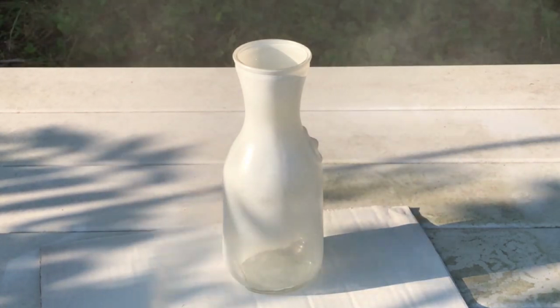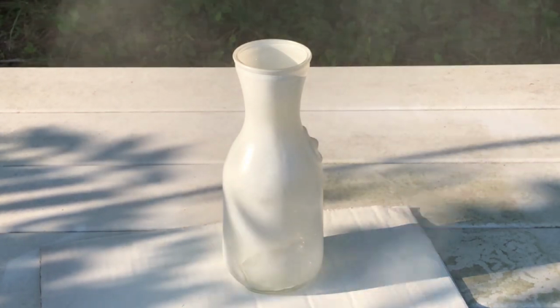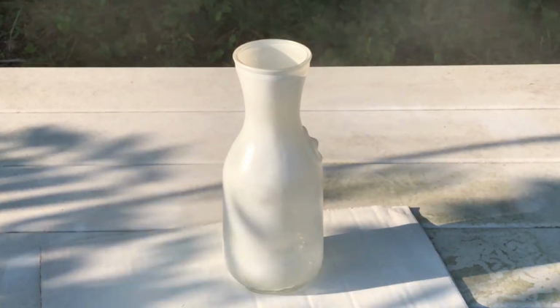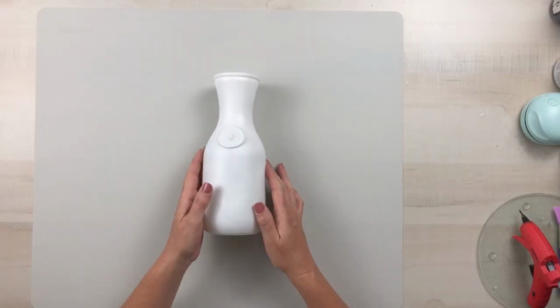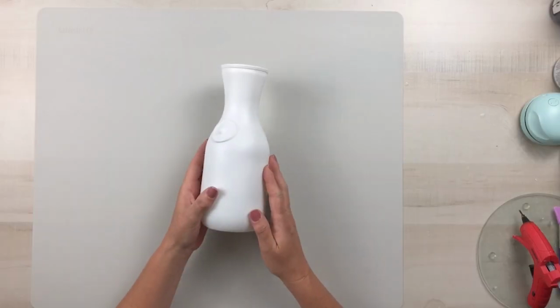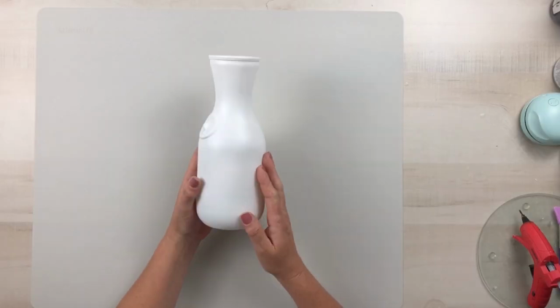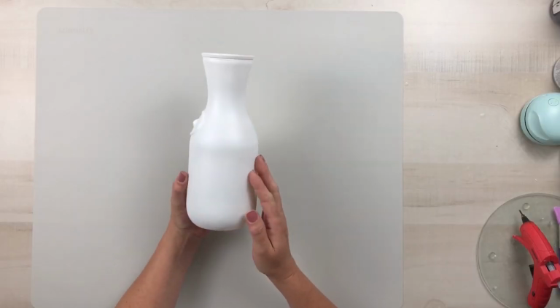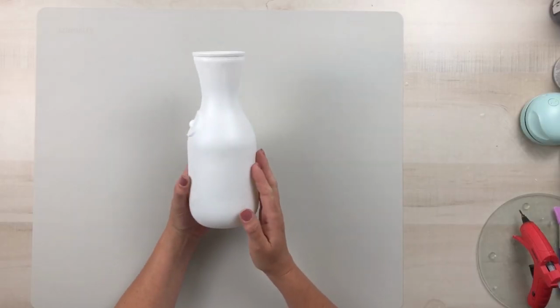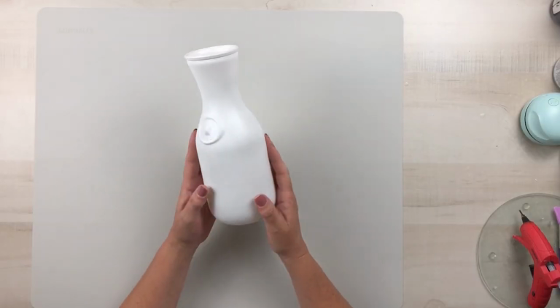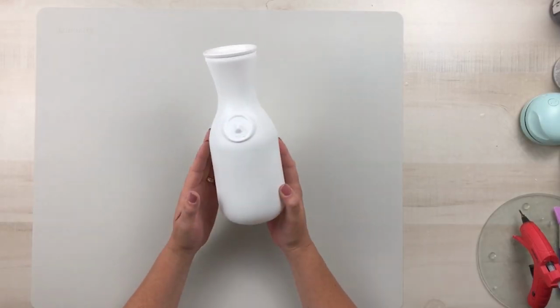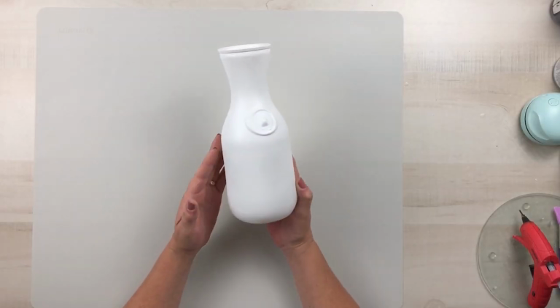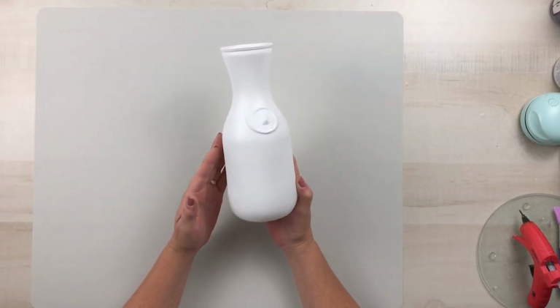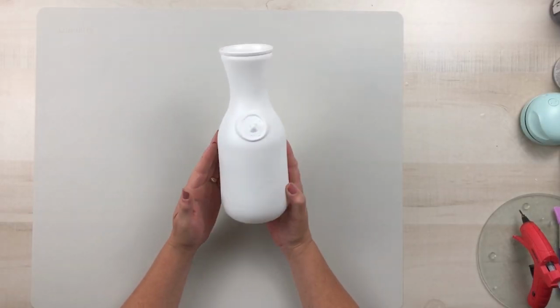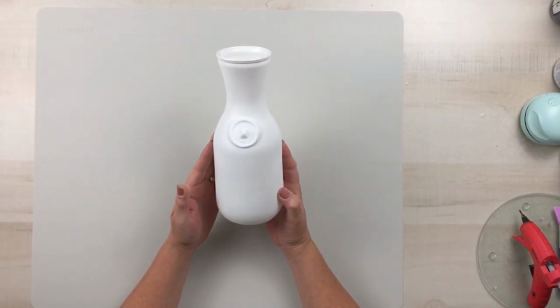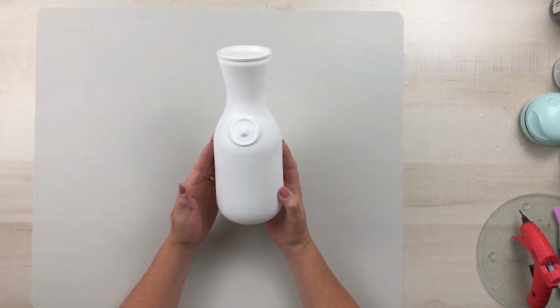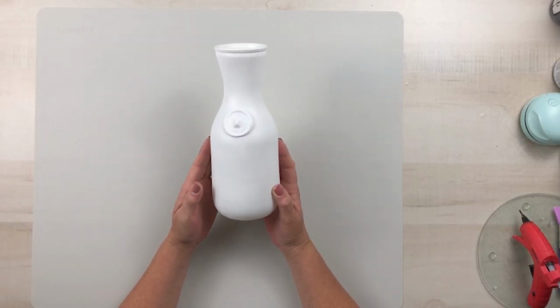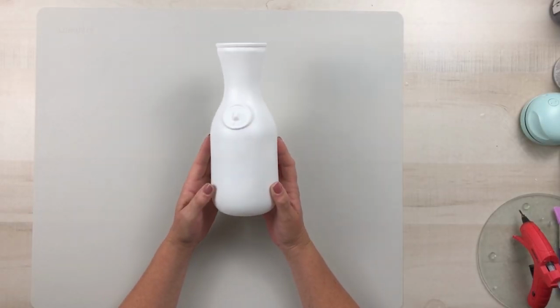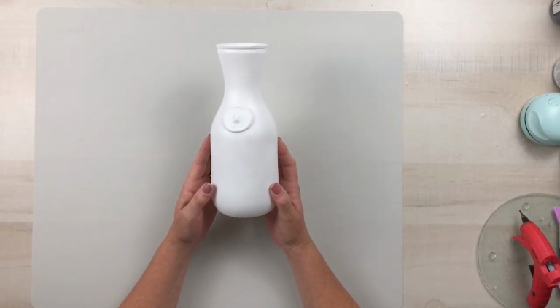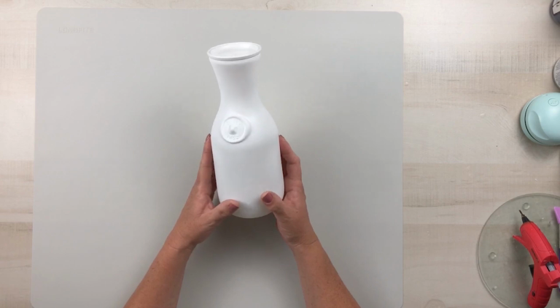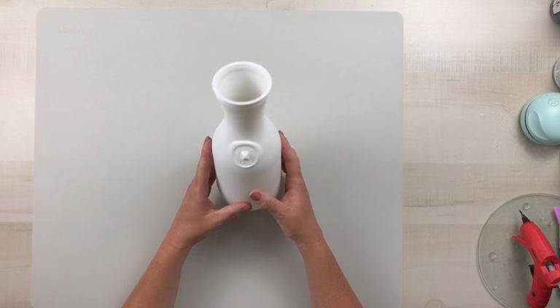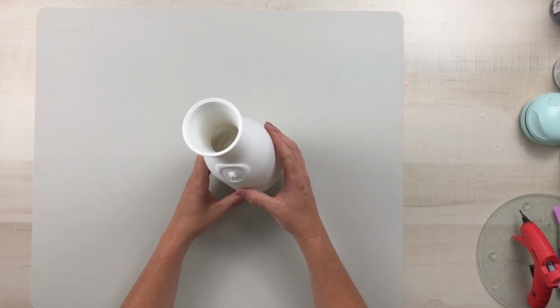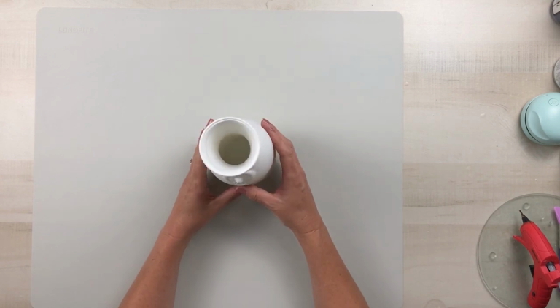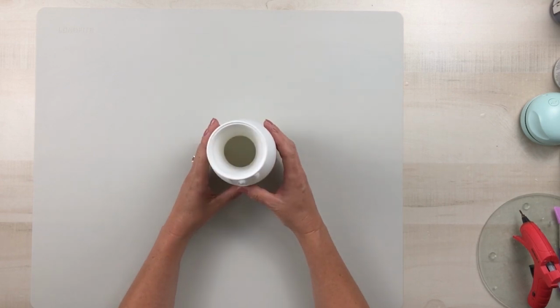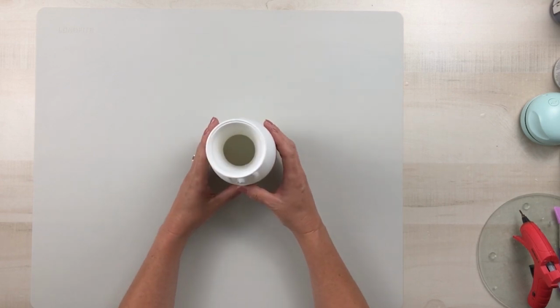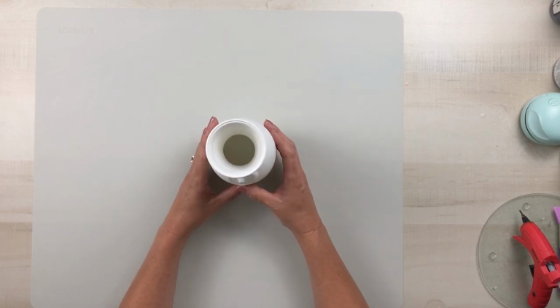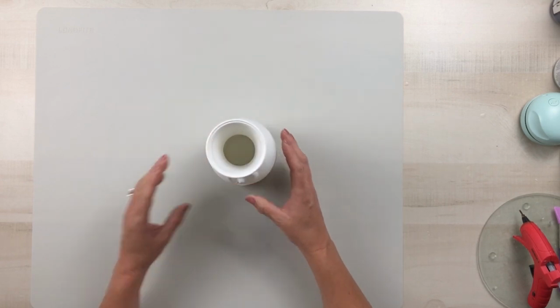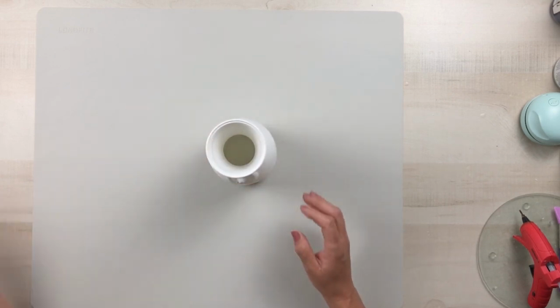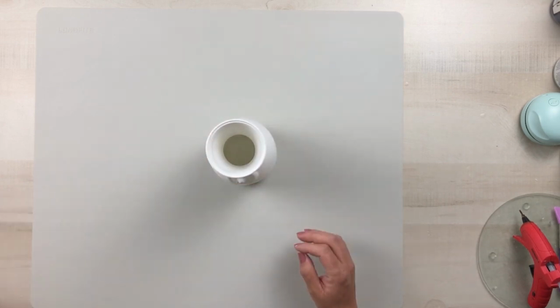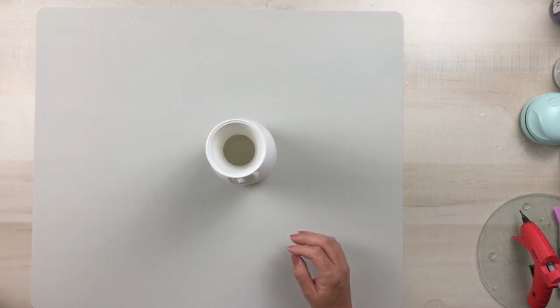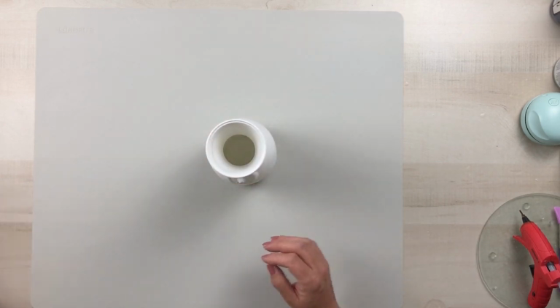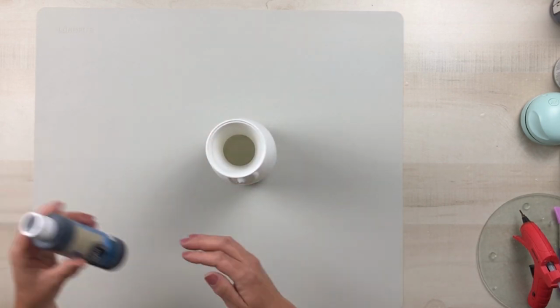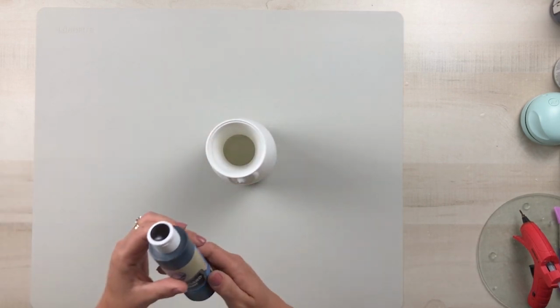I did make sure that I painted this entire carafe, including the inside top part of the rim as well as the bottom.